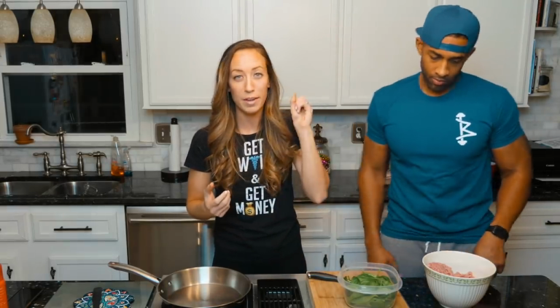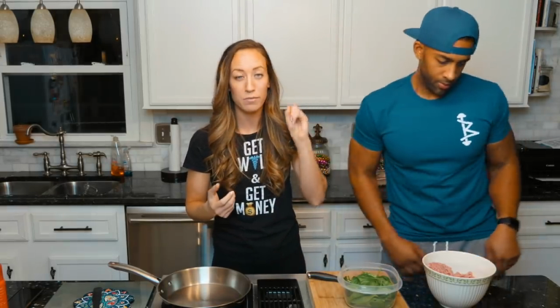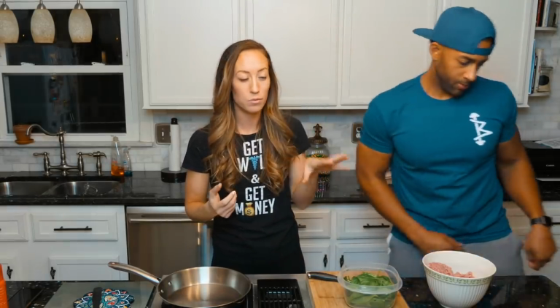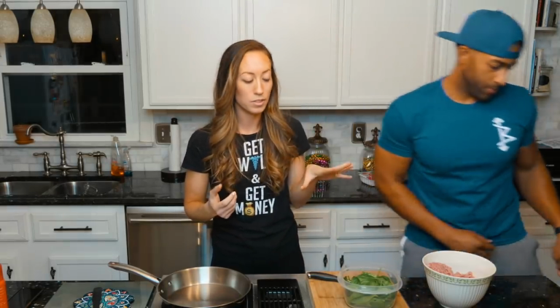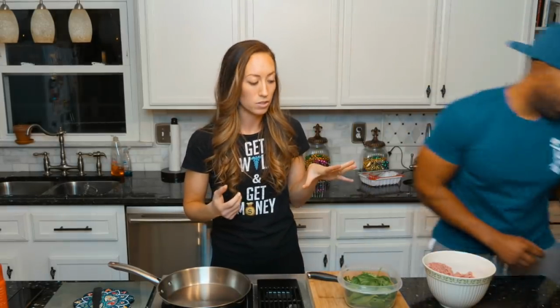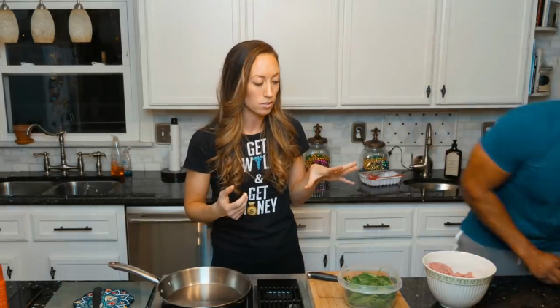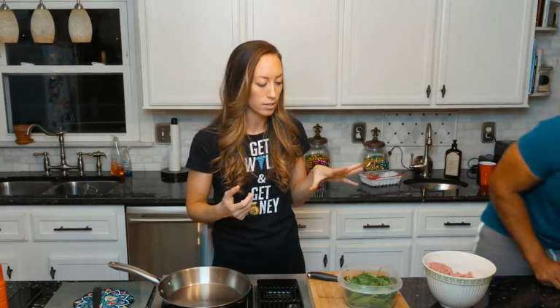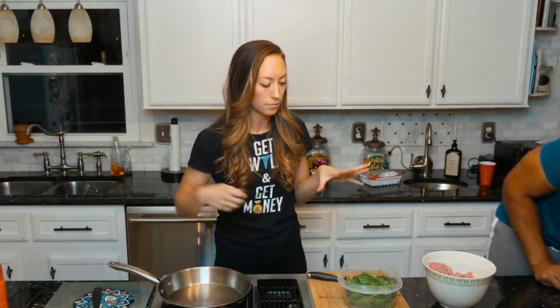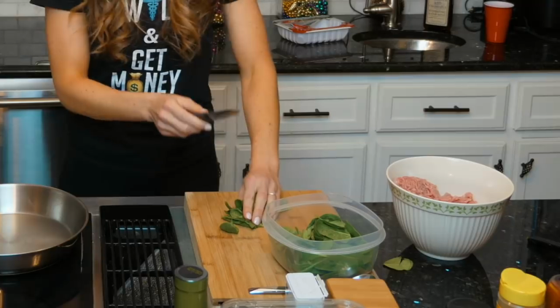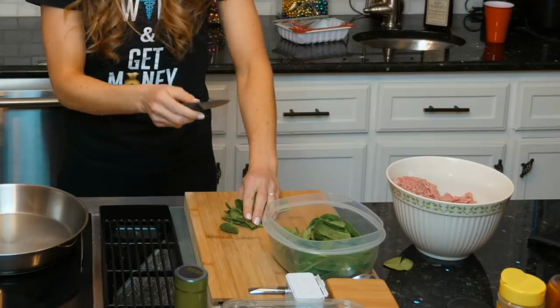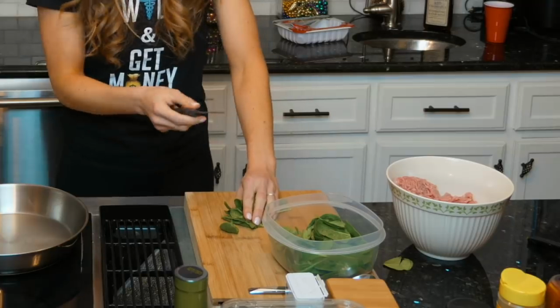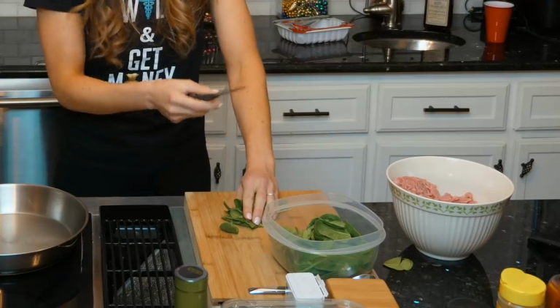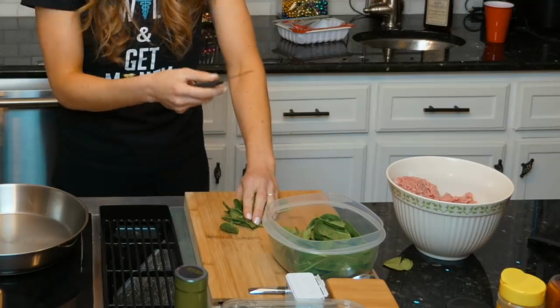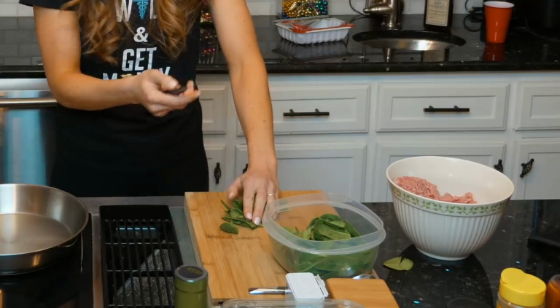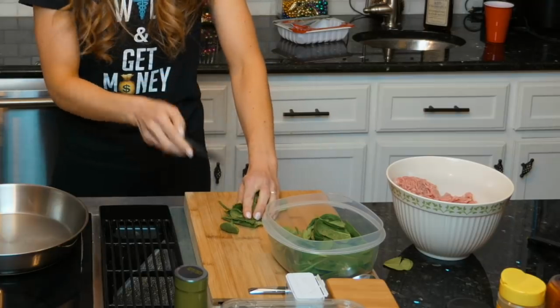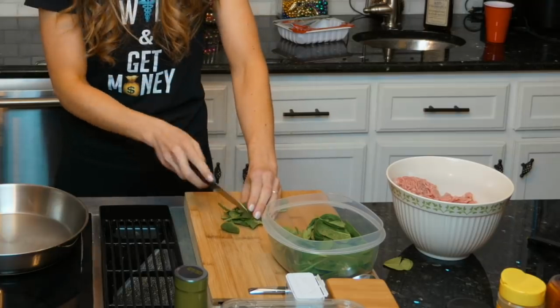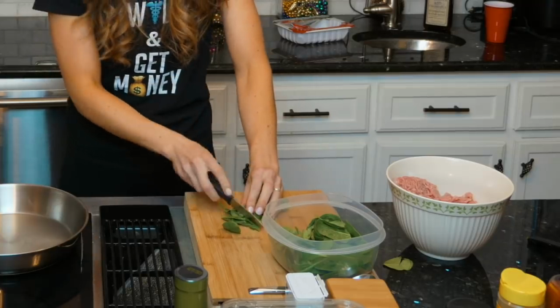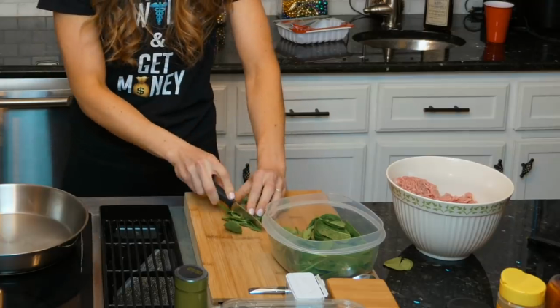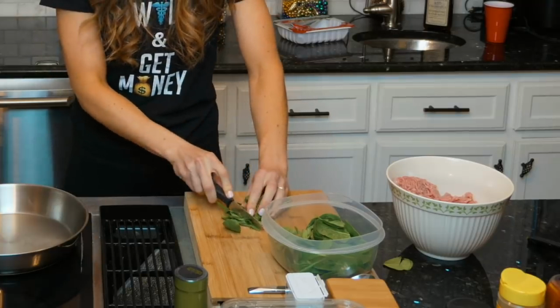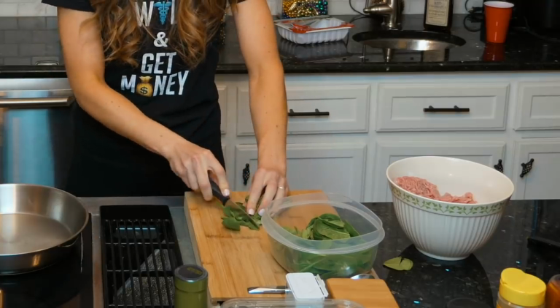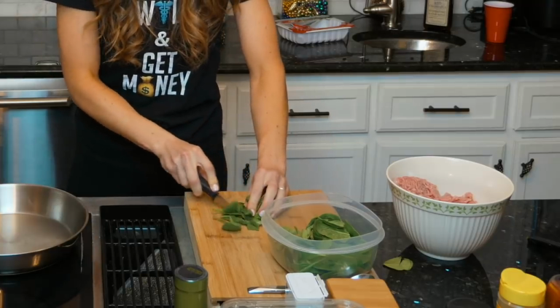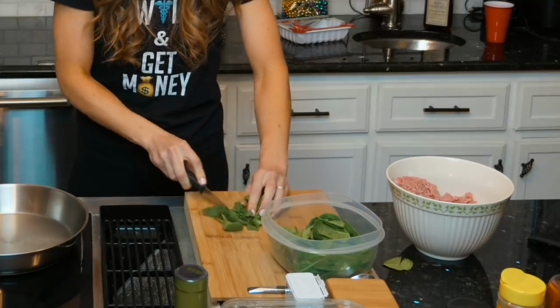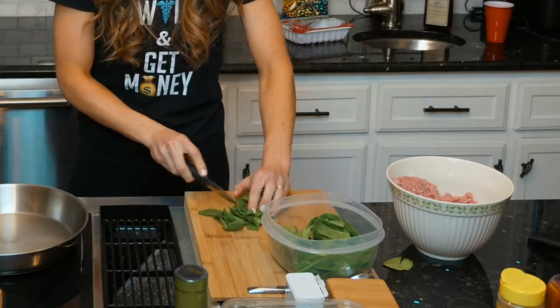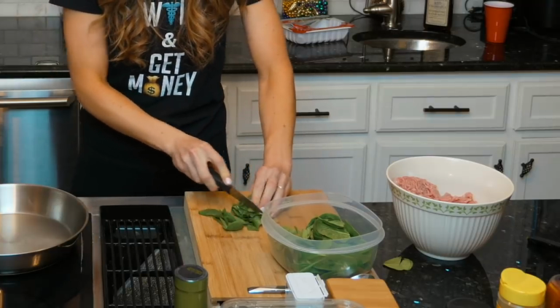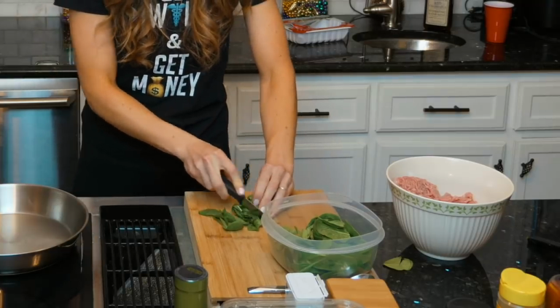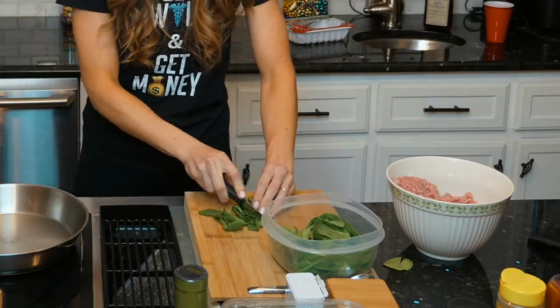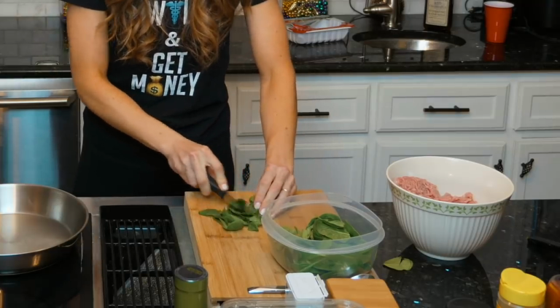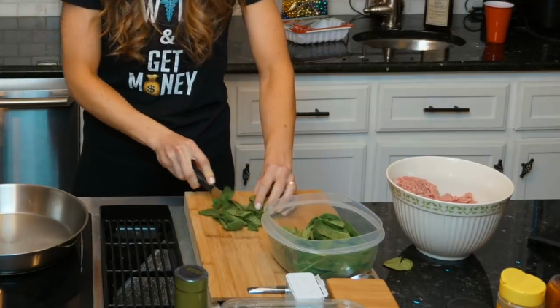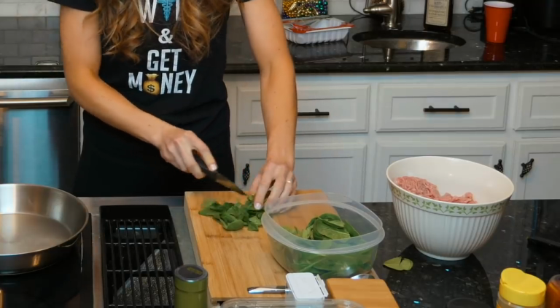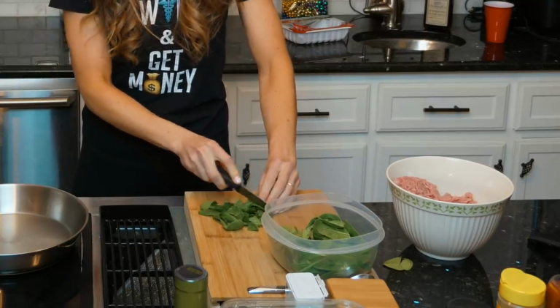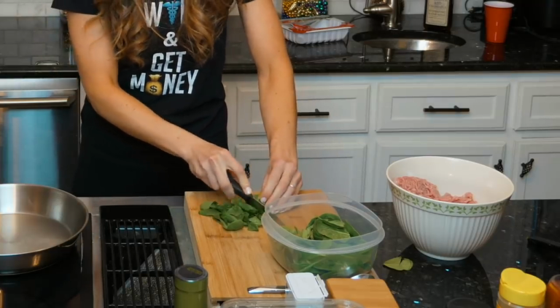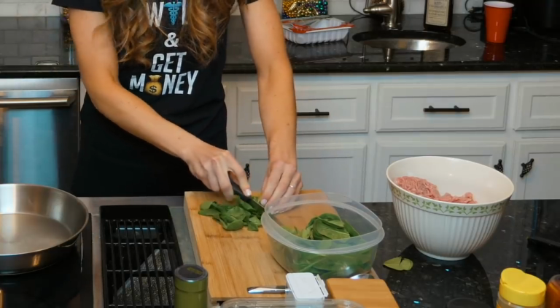This is about two cups of spinach, but sometimes I just grab a handful and toss it in. I rip it with my hands to make it a little smaller.